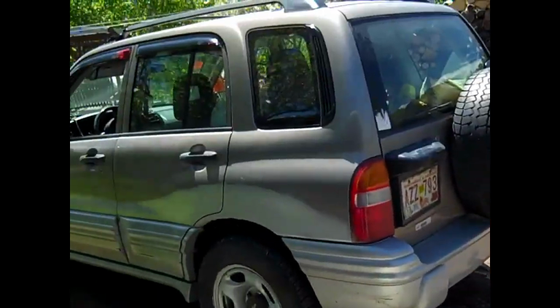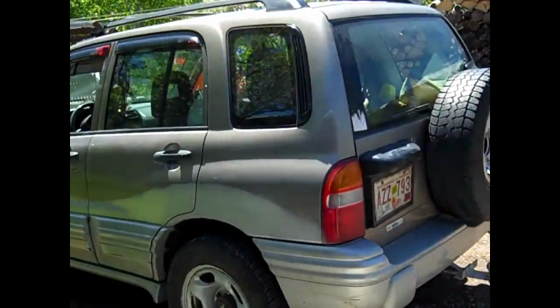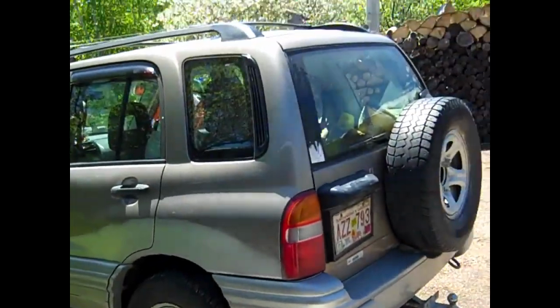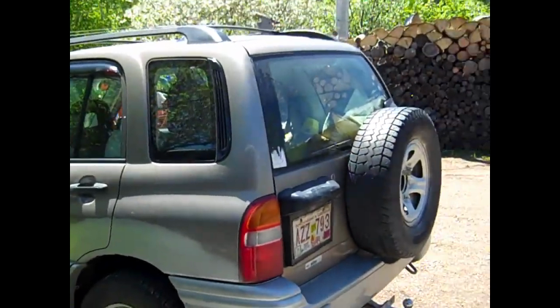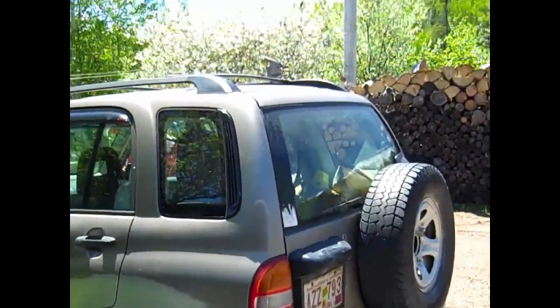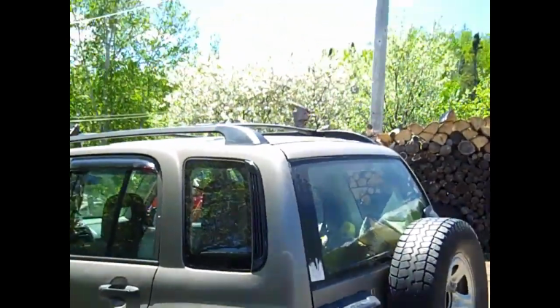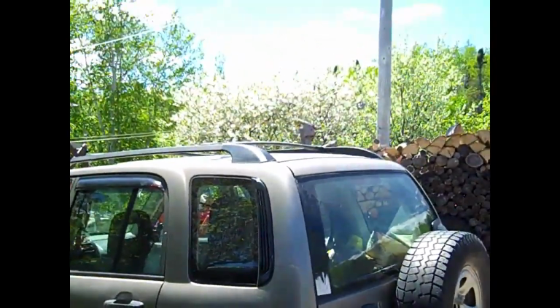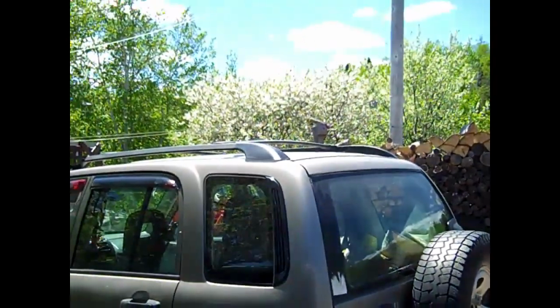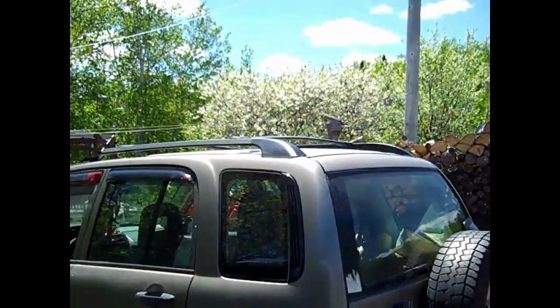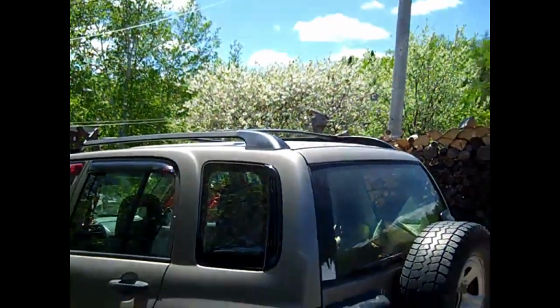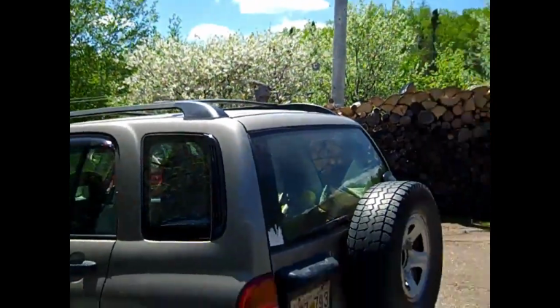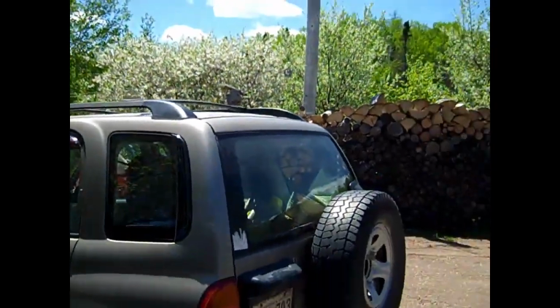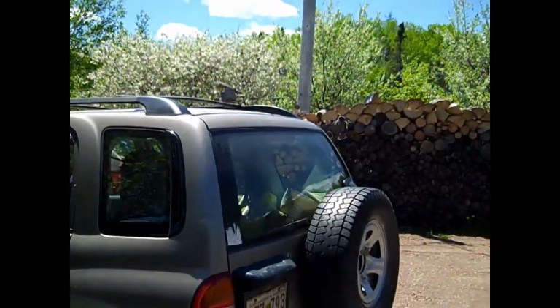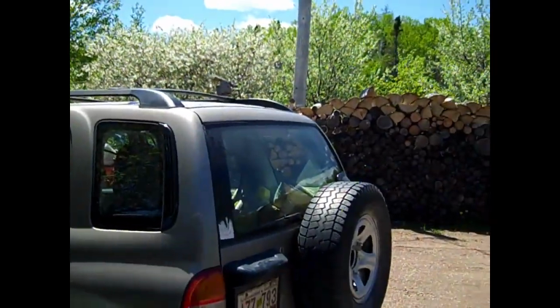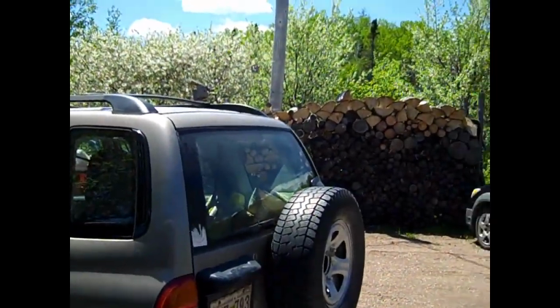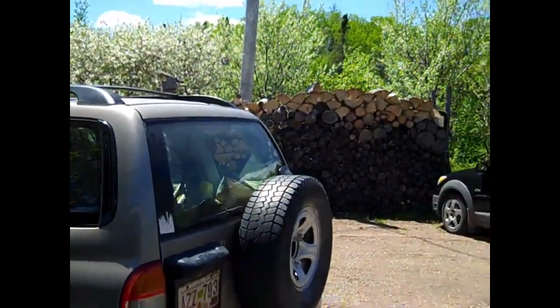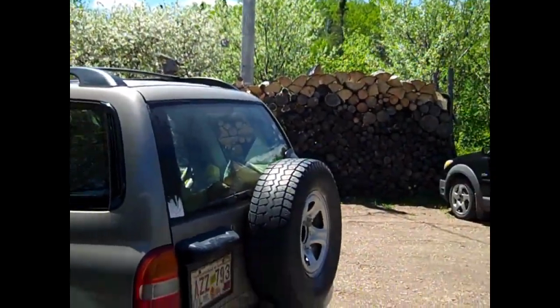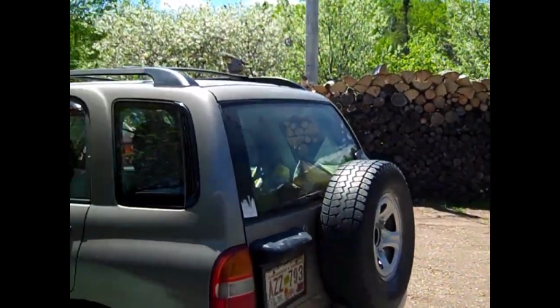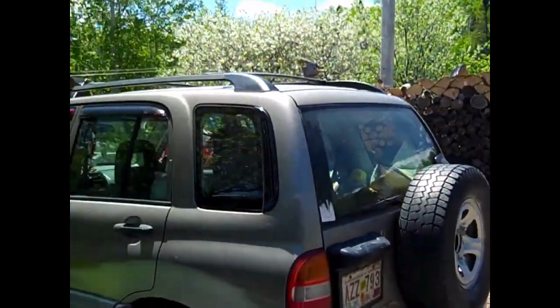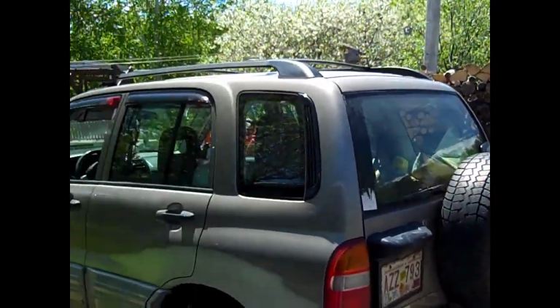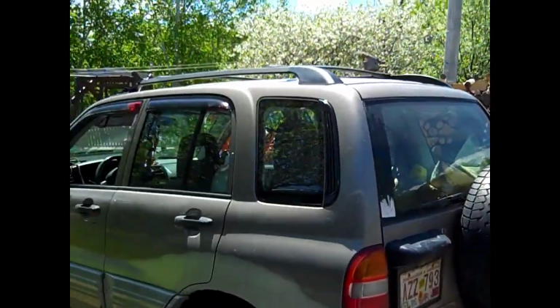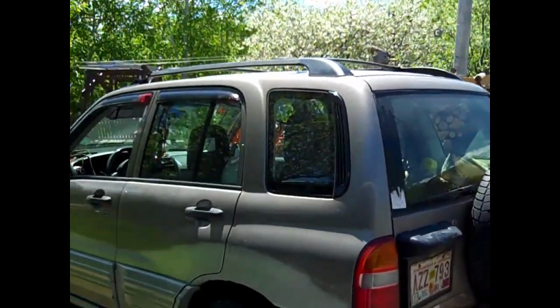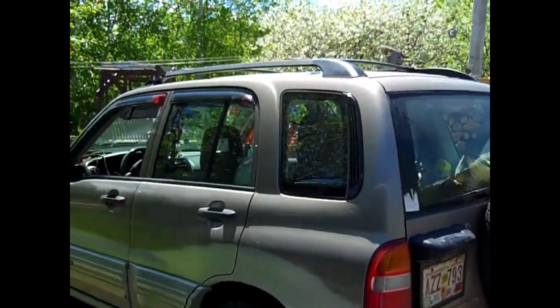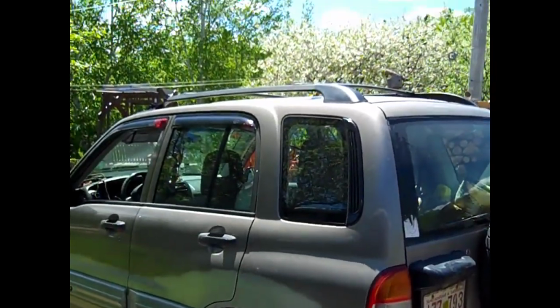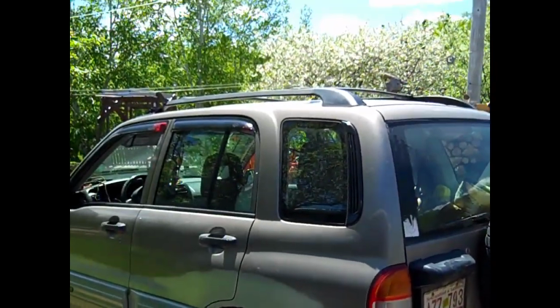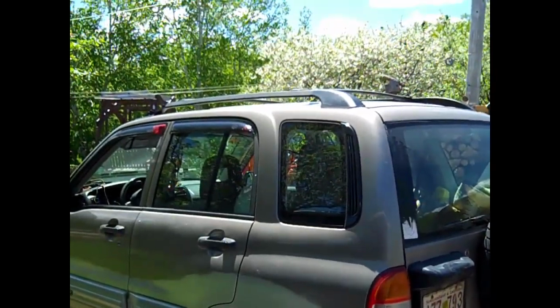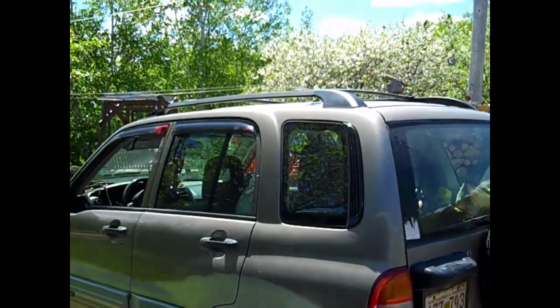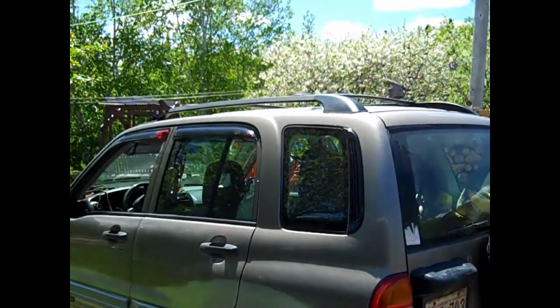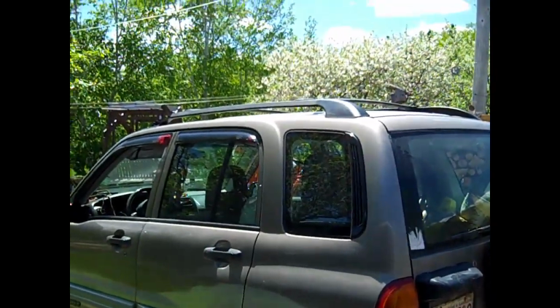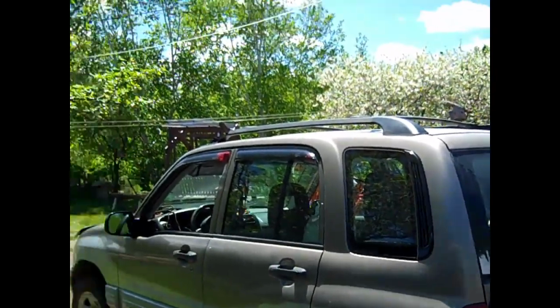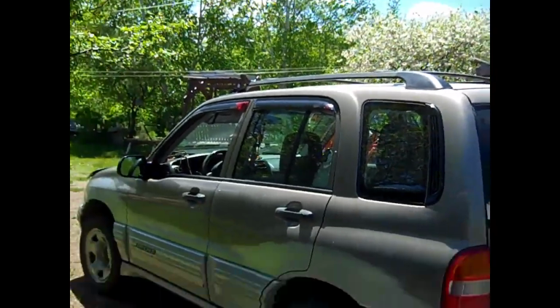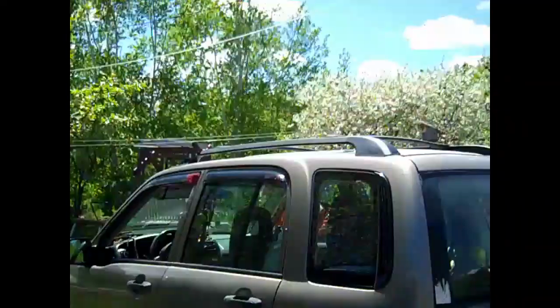Beautiful day. Look at my cherry trees — right full of blooms, blossoms.